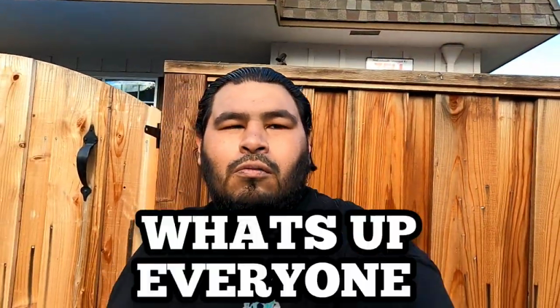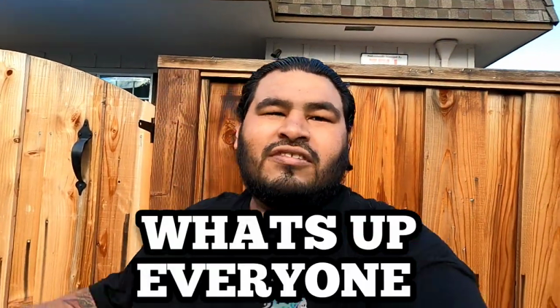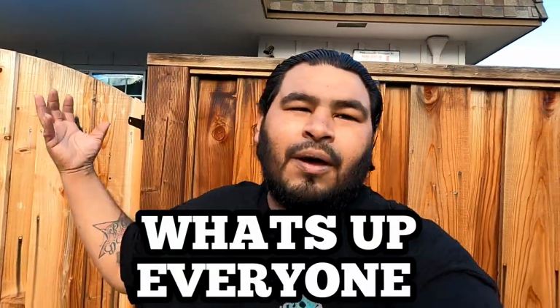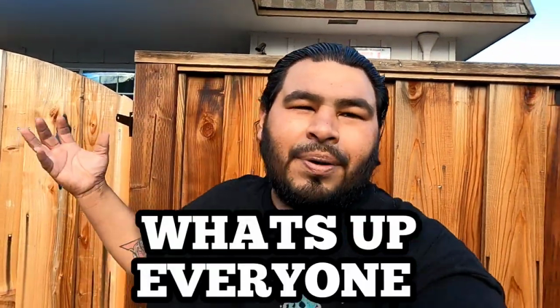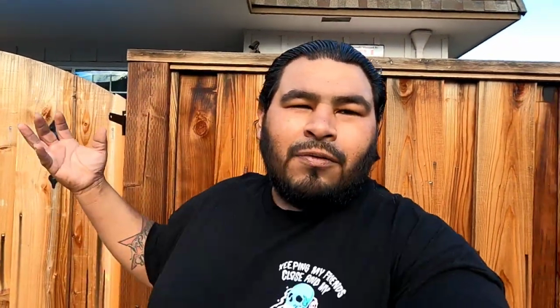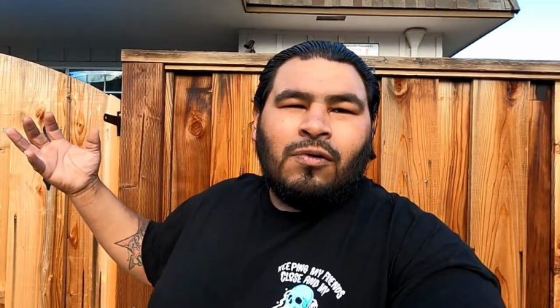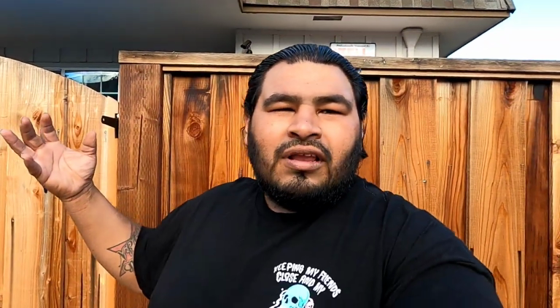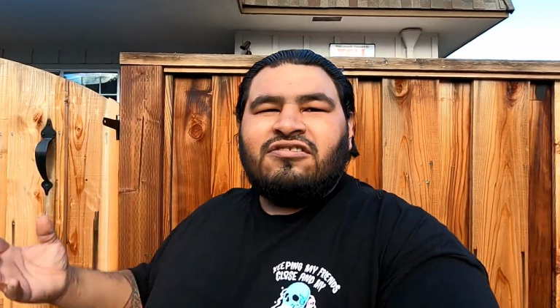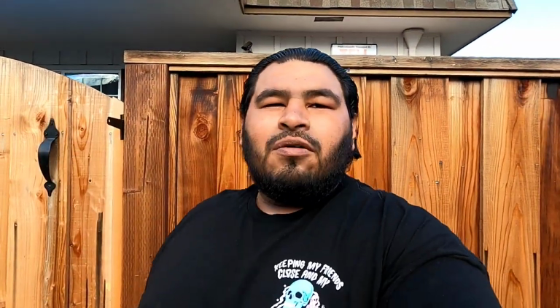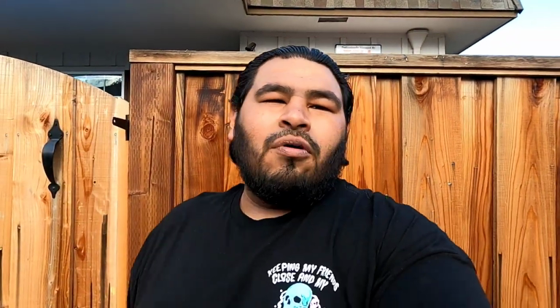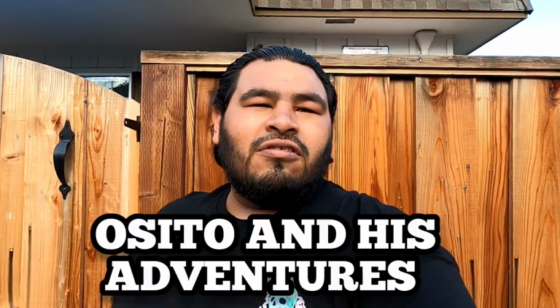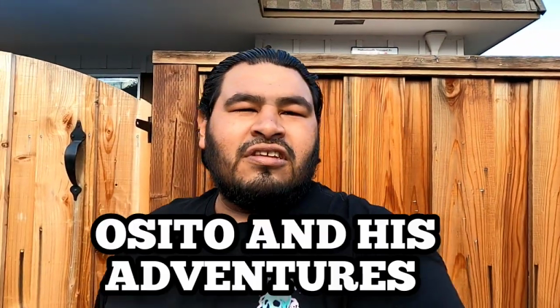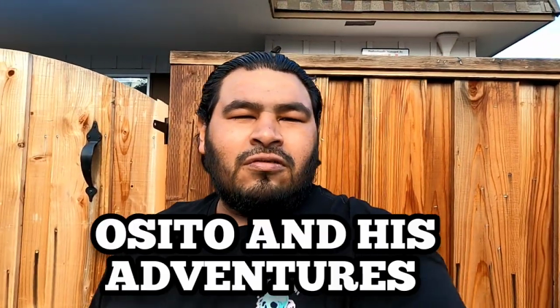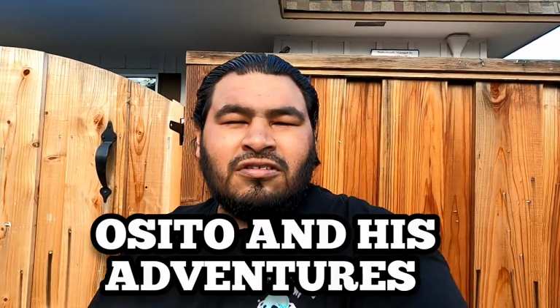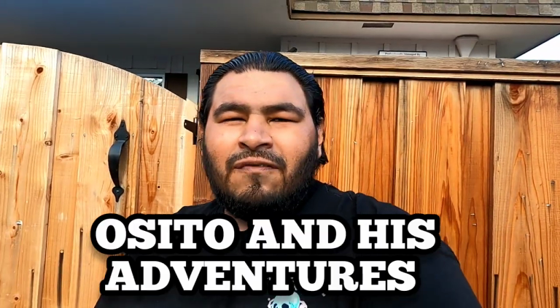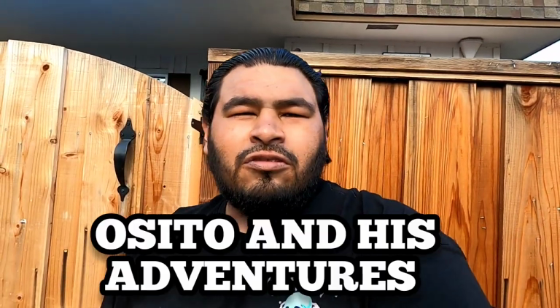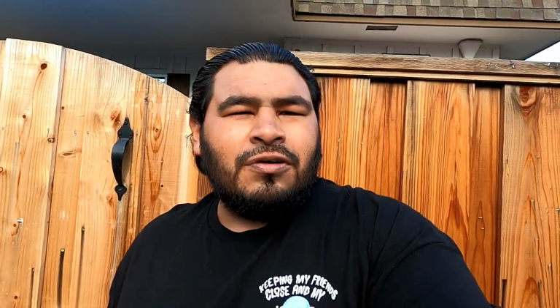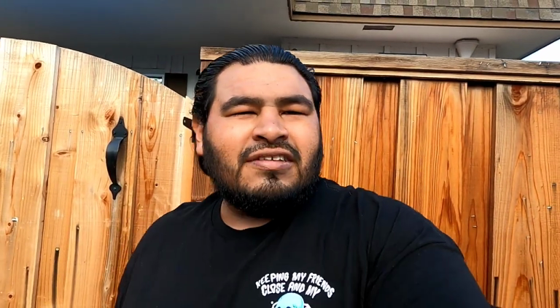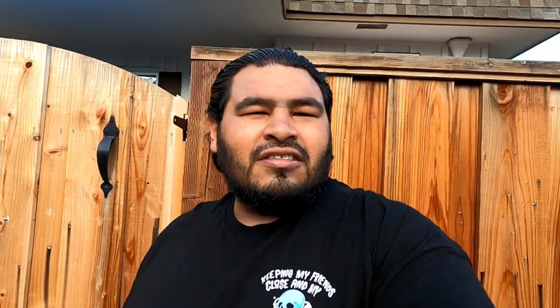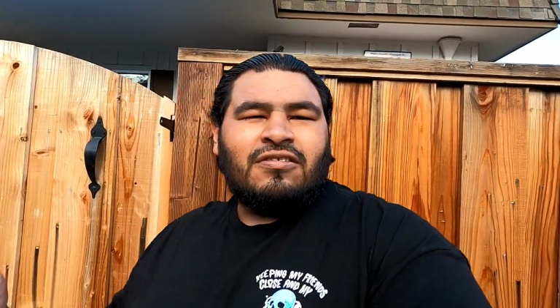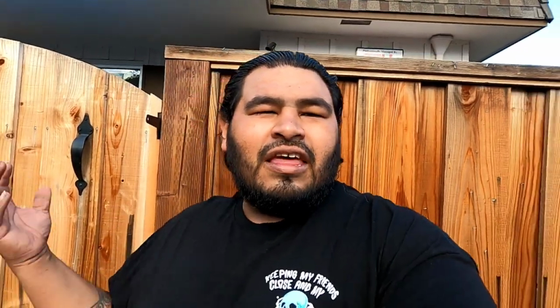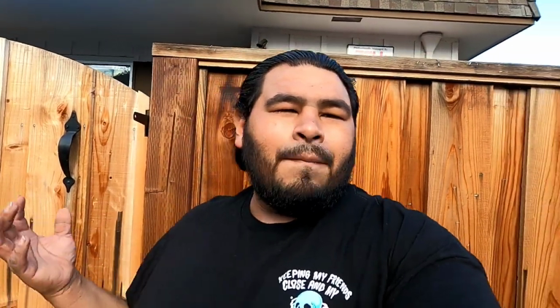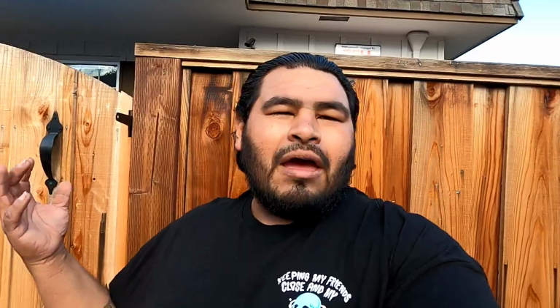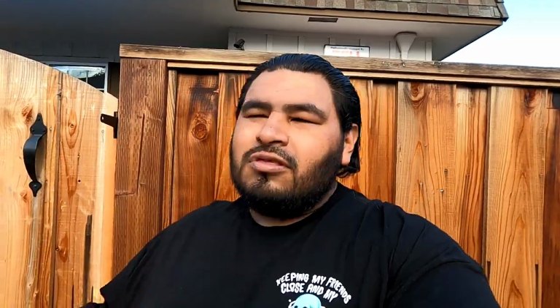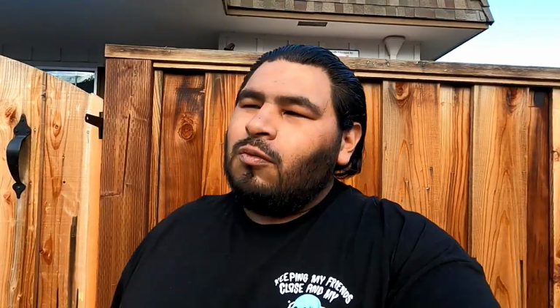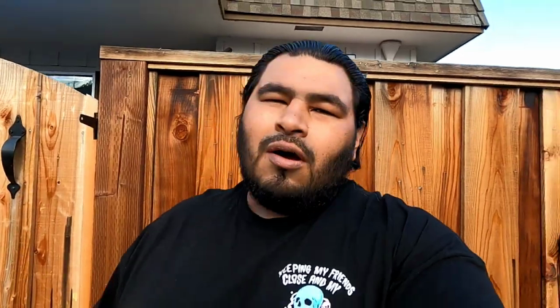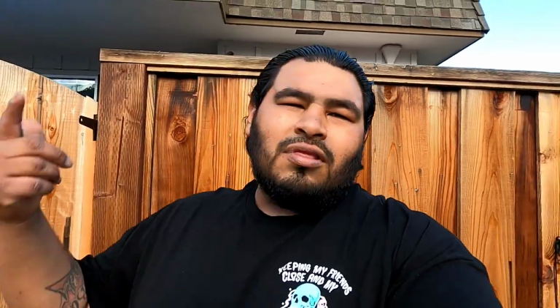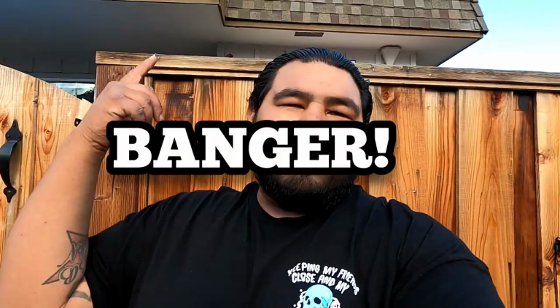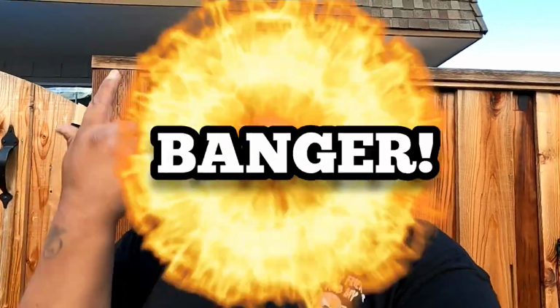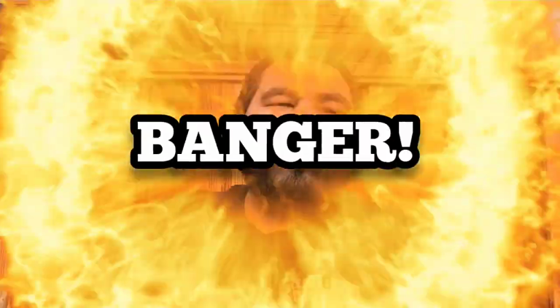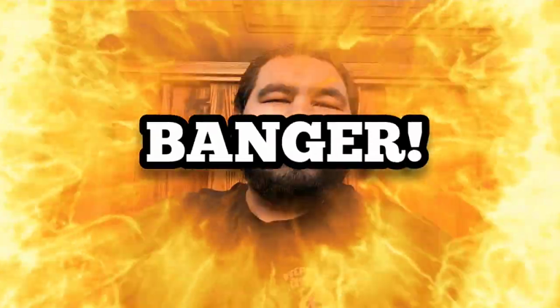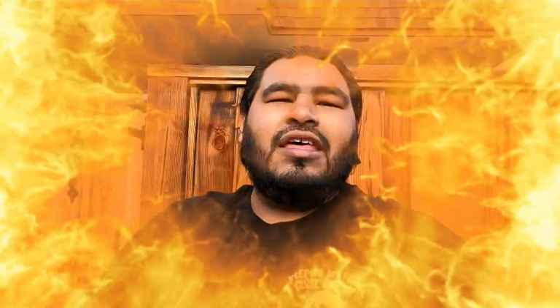What's up everyone? It's your boyocito en su aventuras and today I'm back with another video.